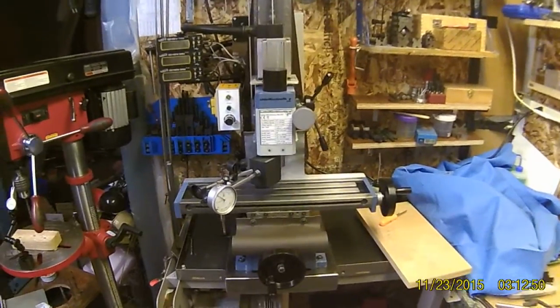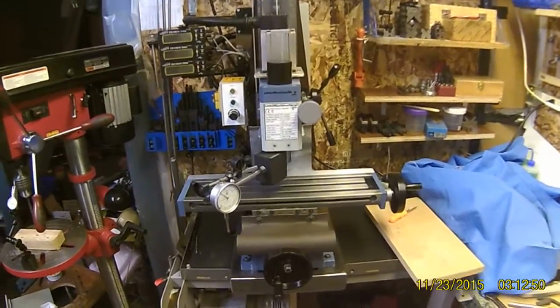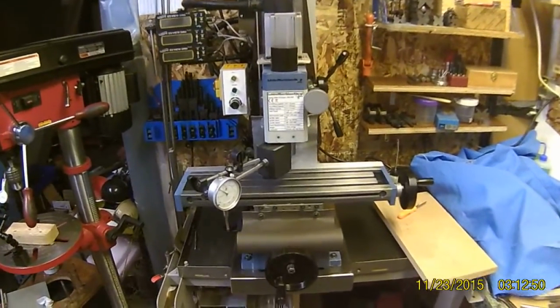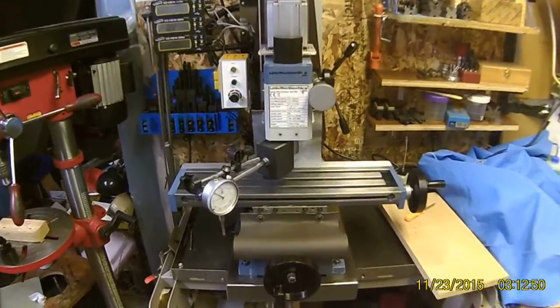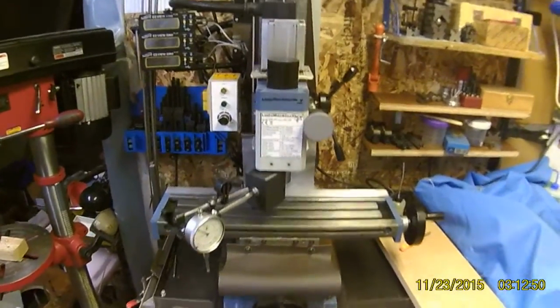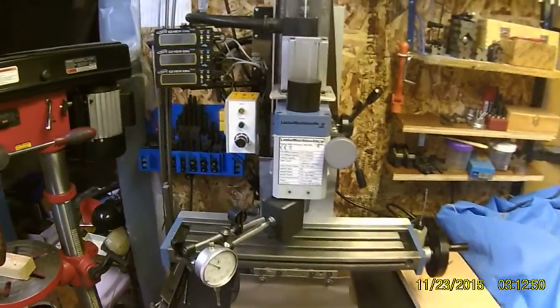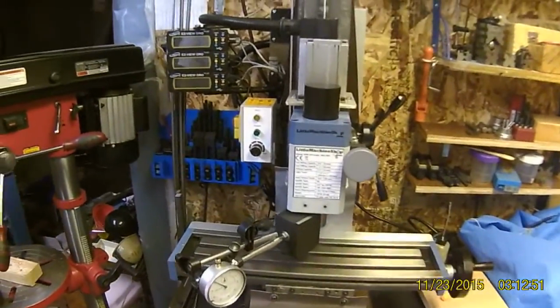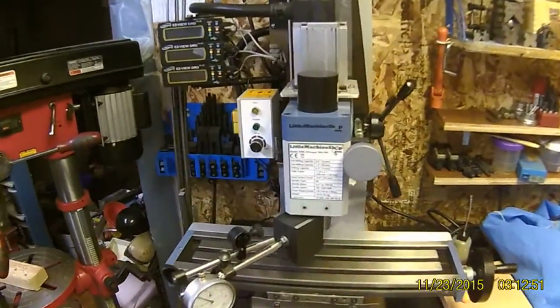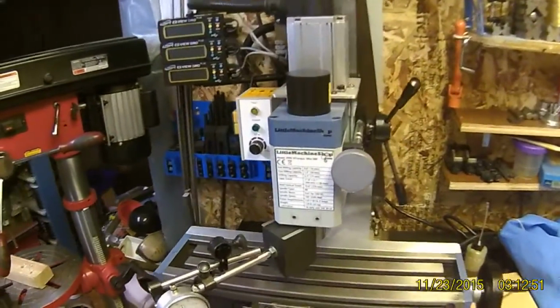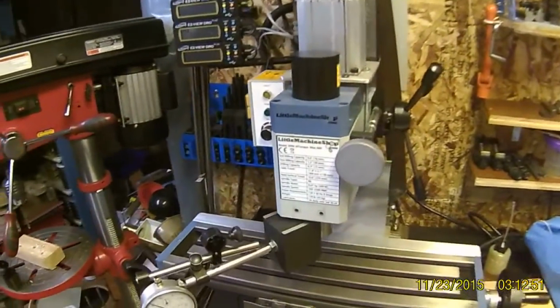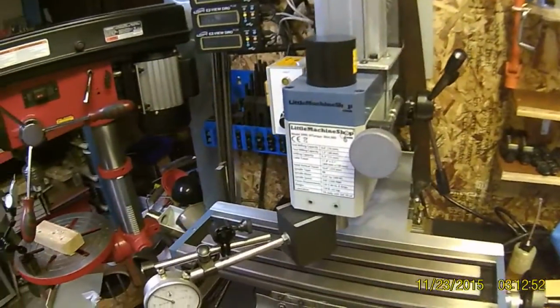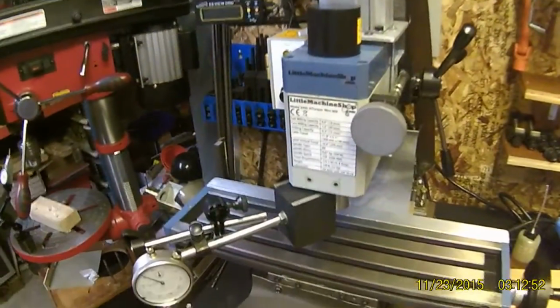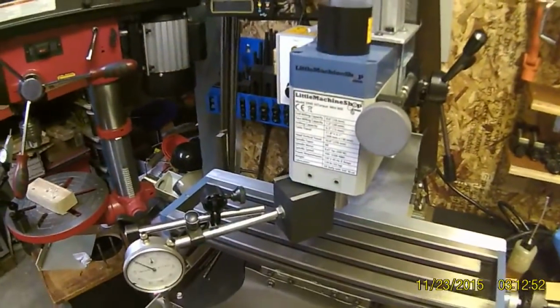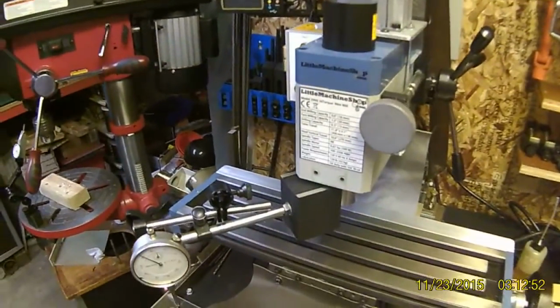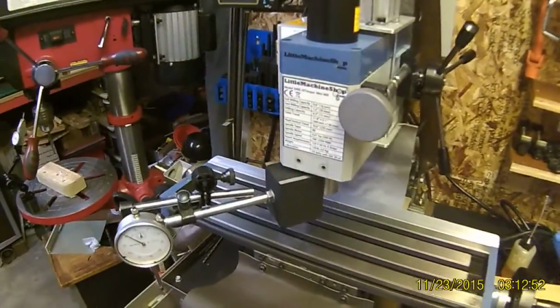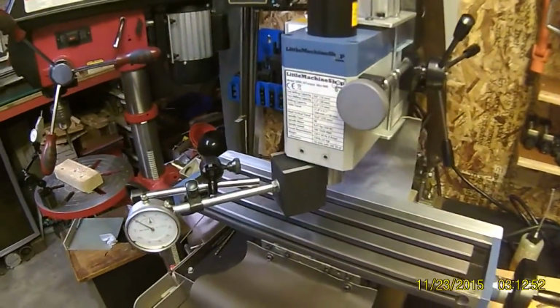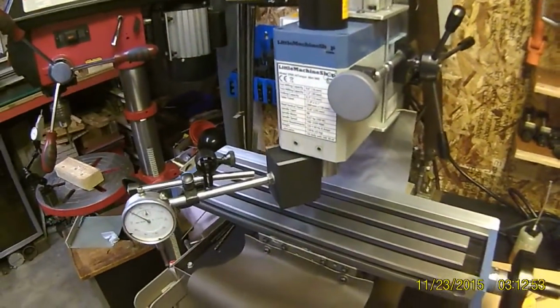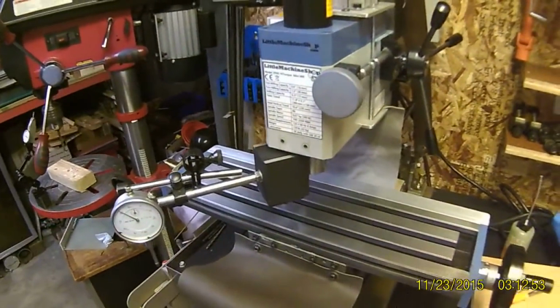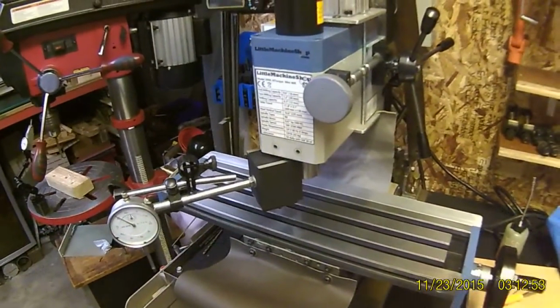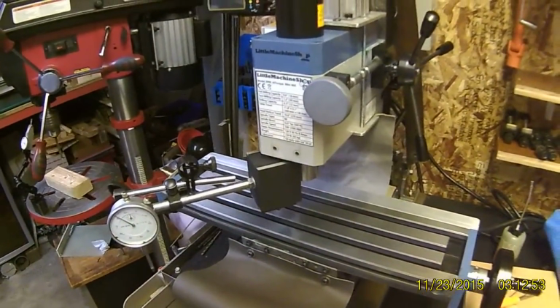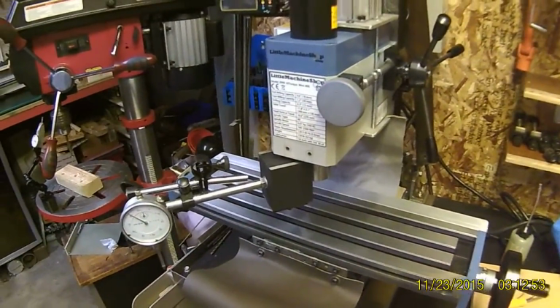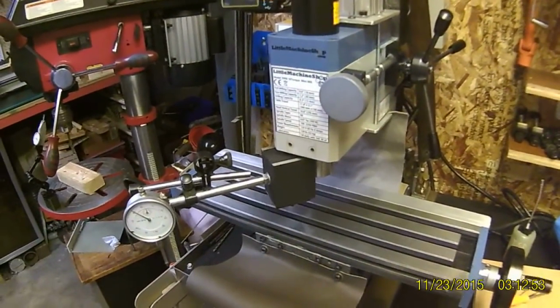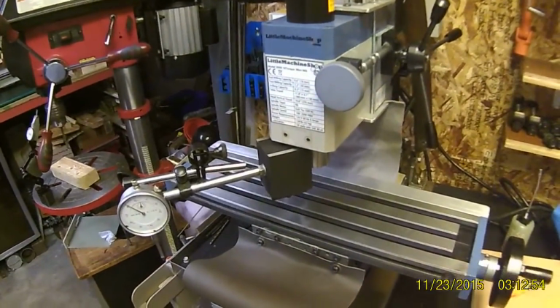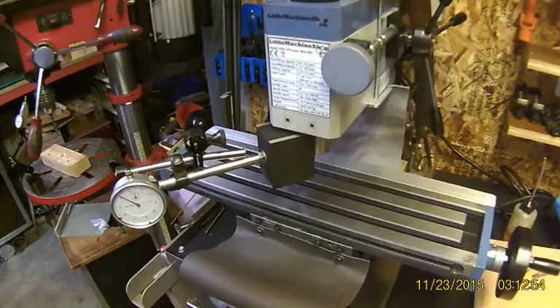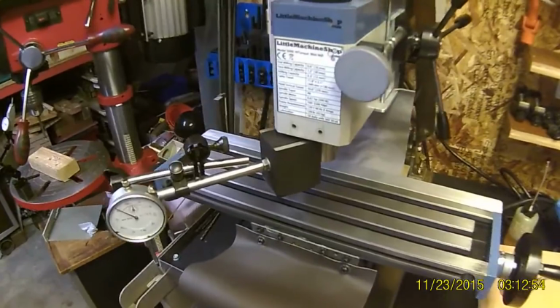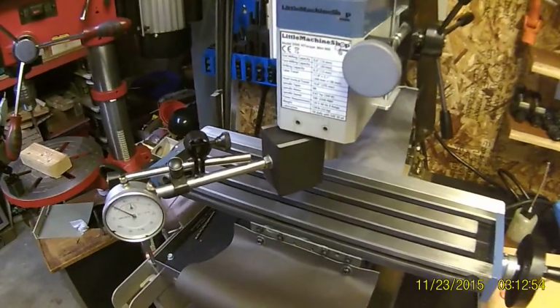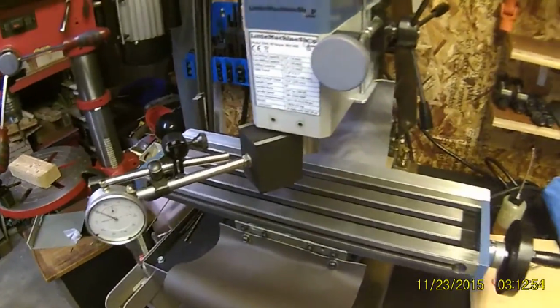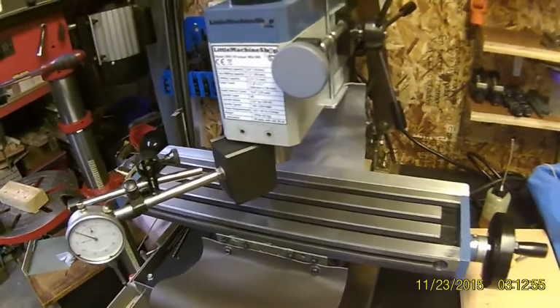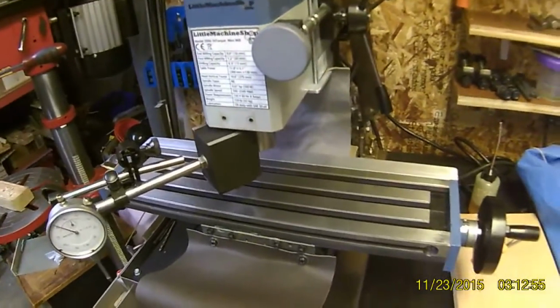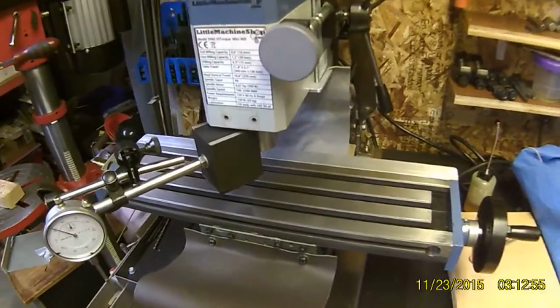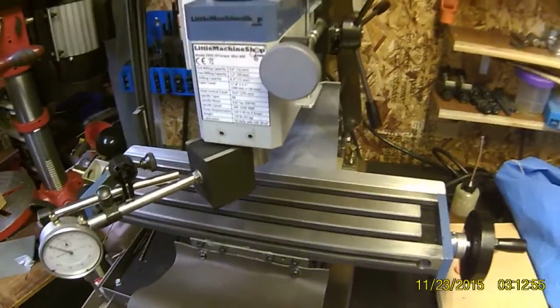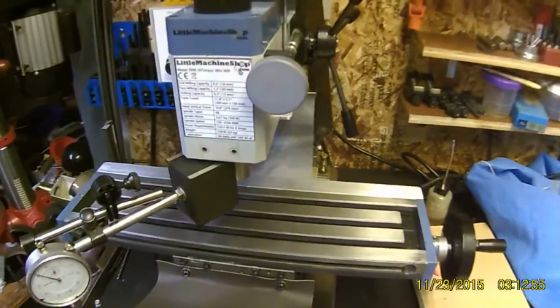Alright, mini mill upgrades and mods. First, let me give you a rundown on the fruits of my labor.